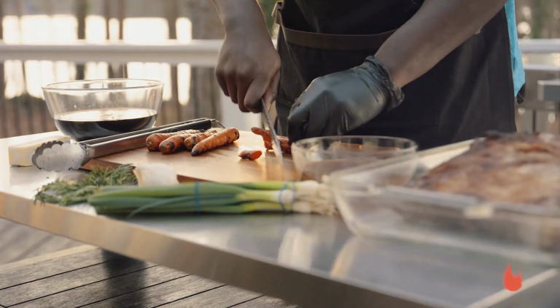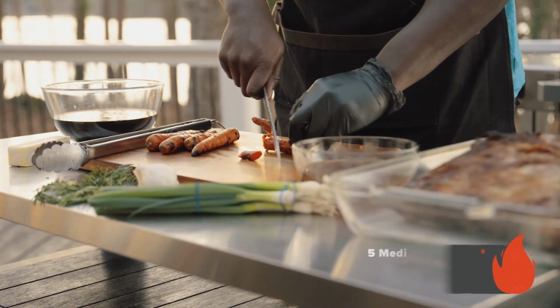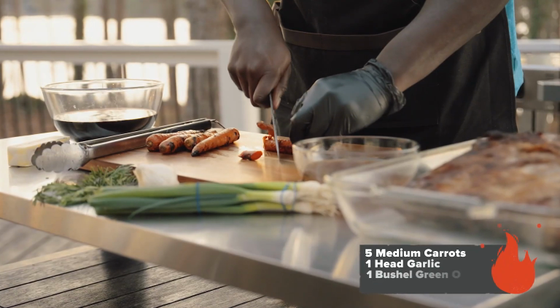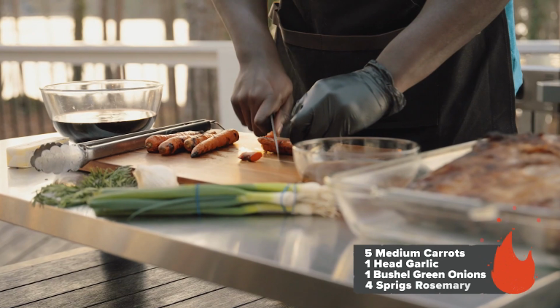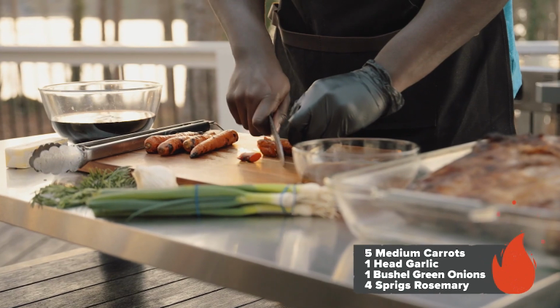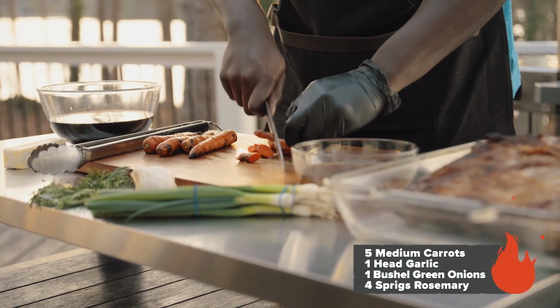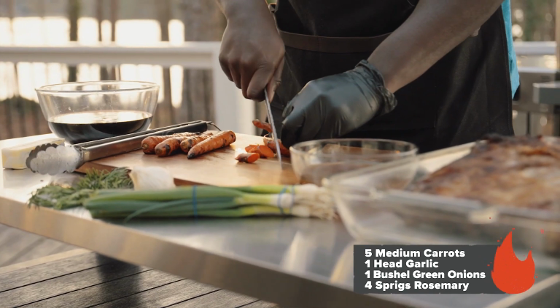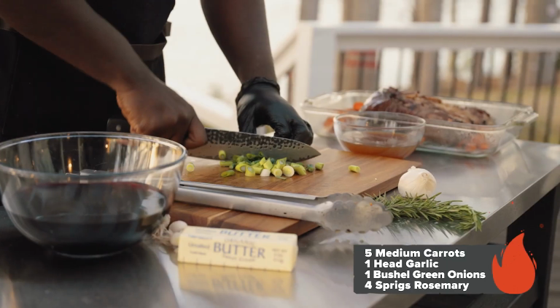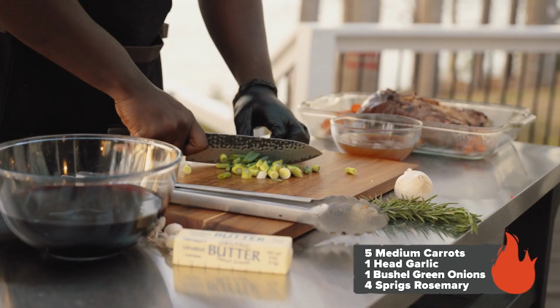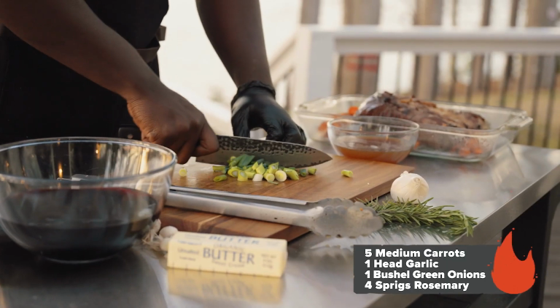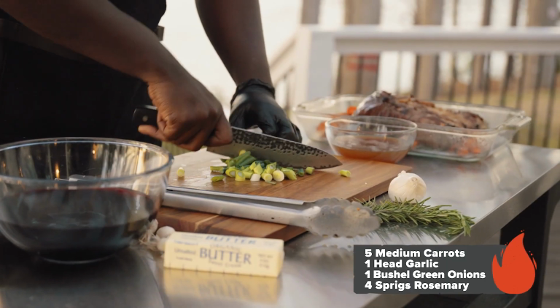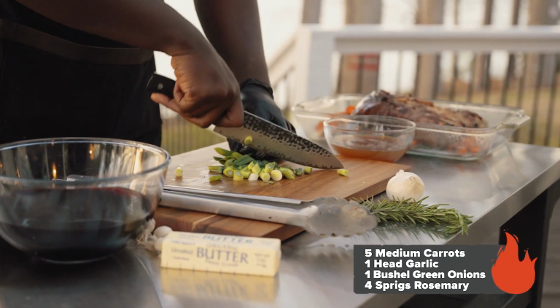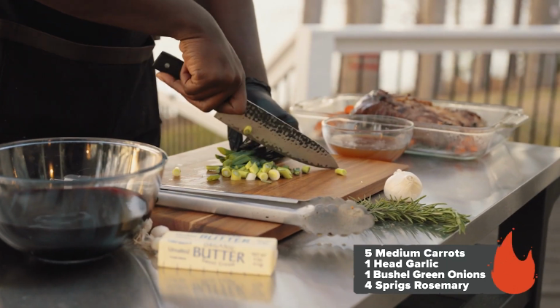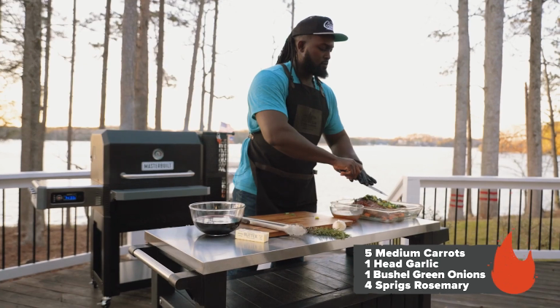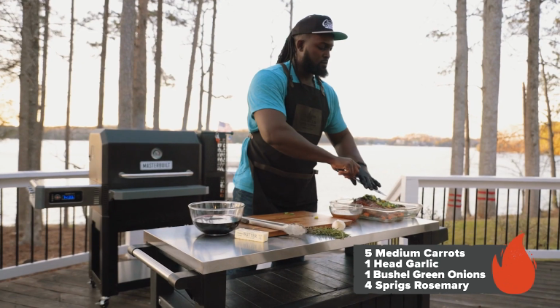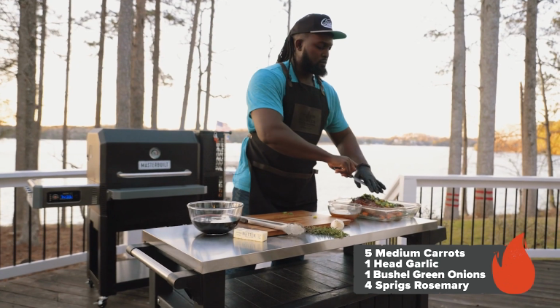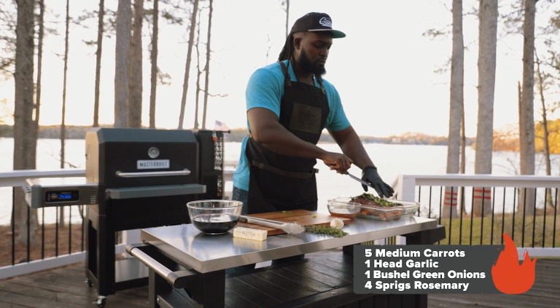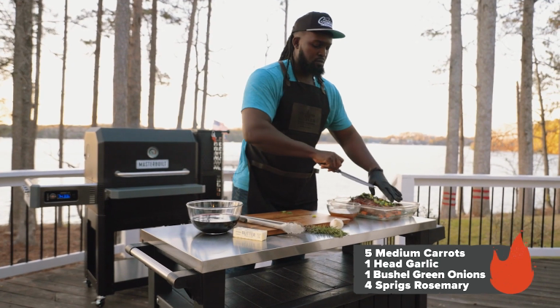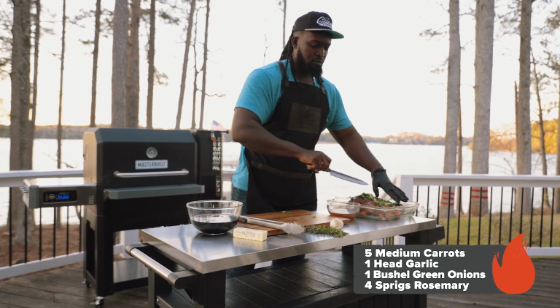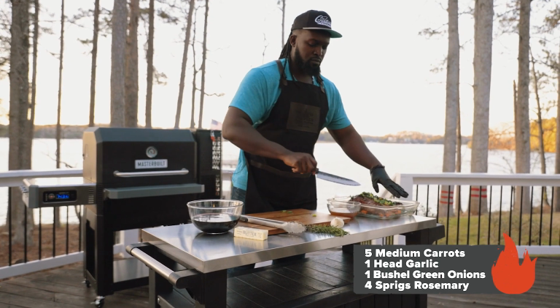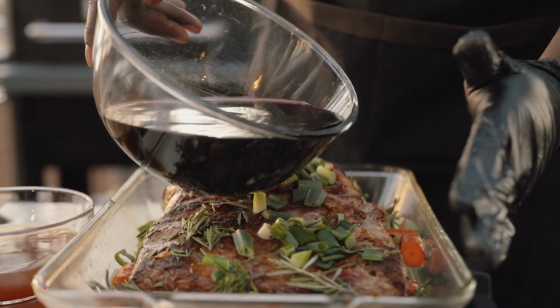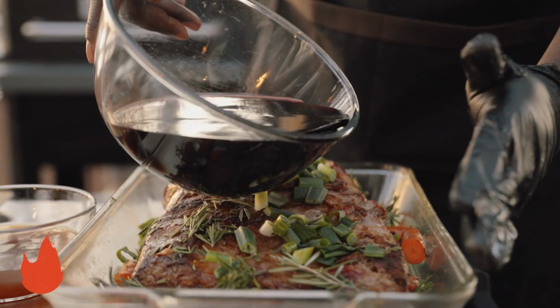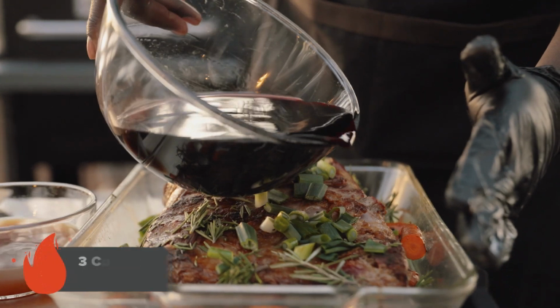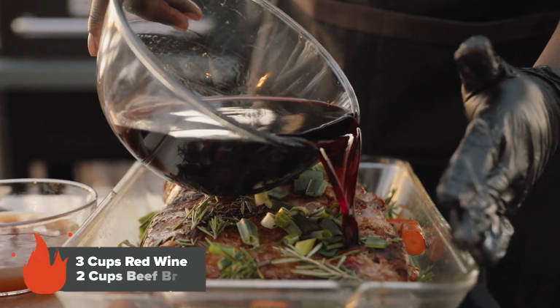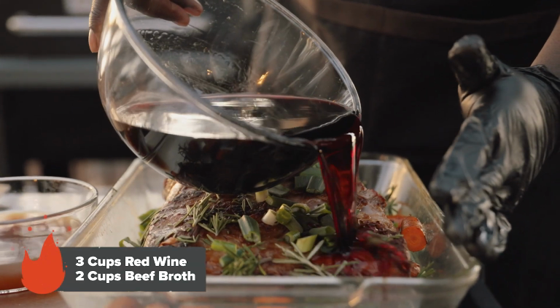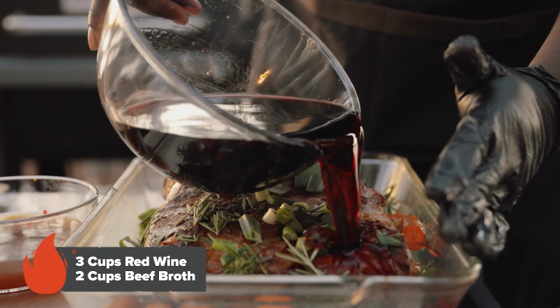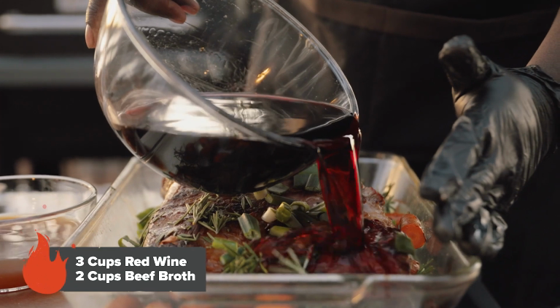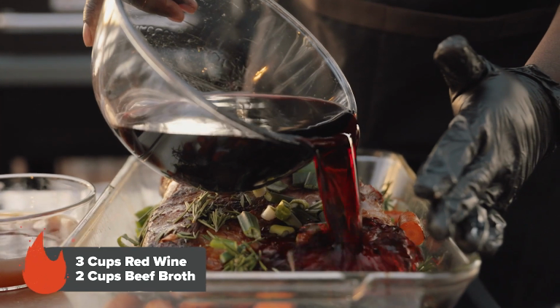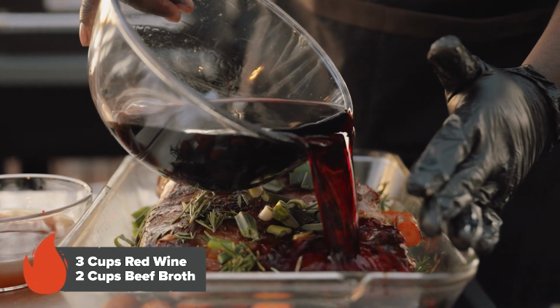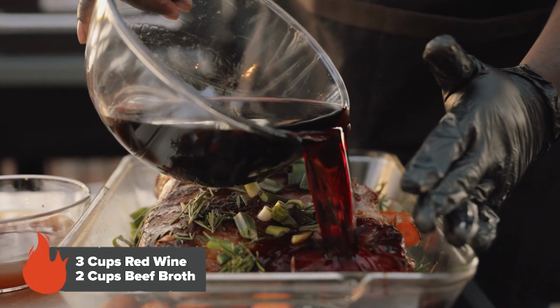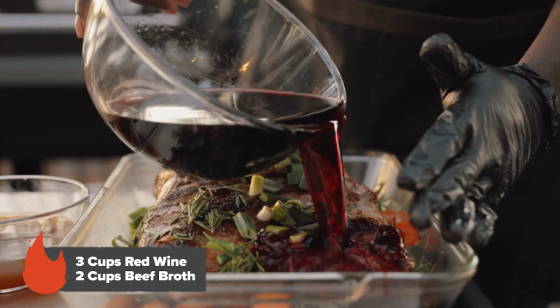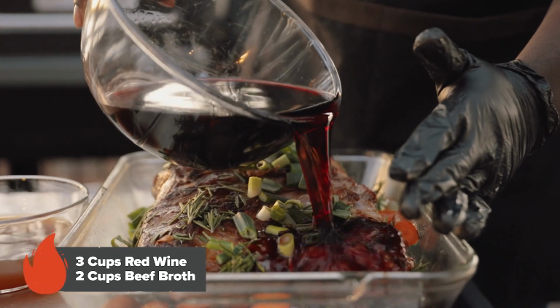Next up, we're gonna start preparing our vegetables and herbs. Now we're gonna form our braising liquid, which is very simple.